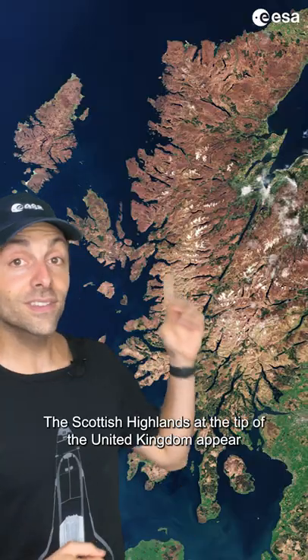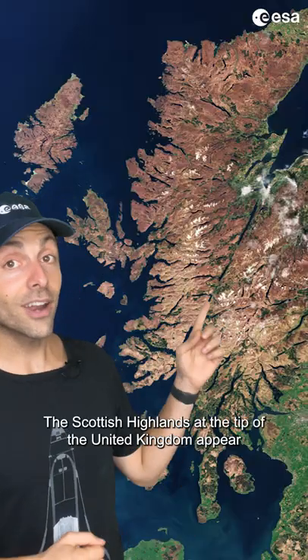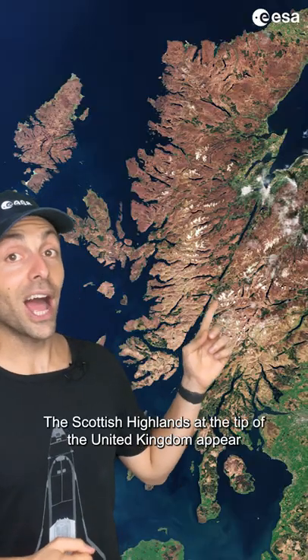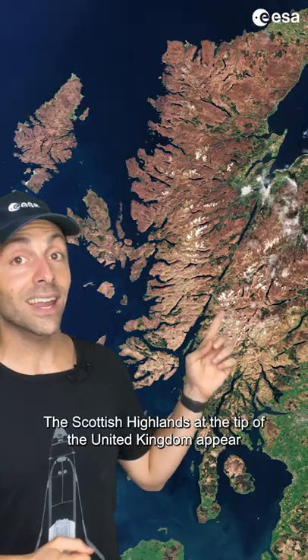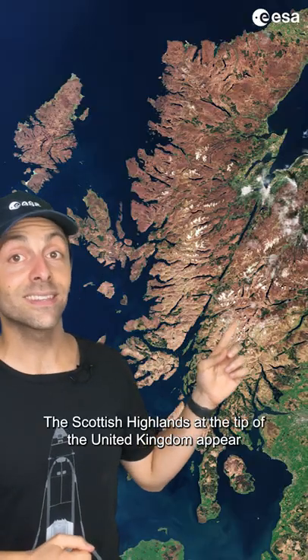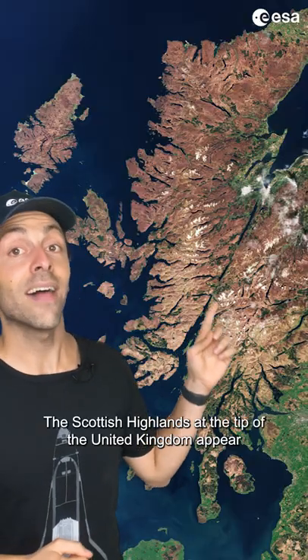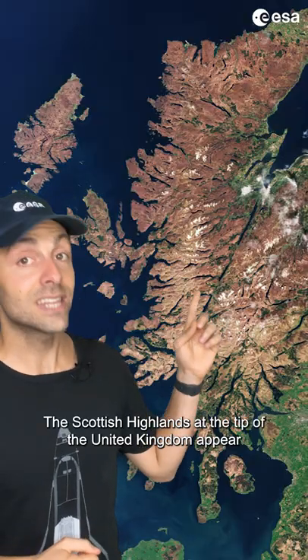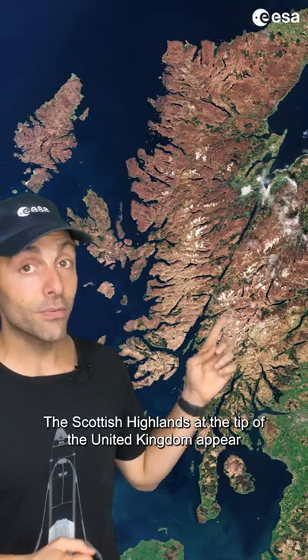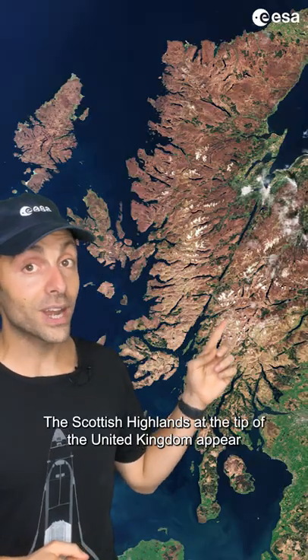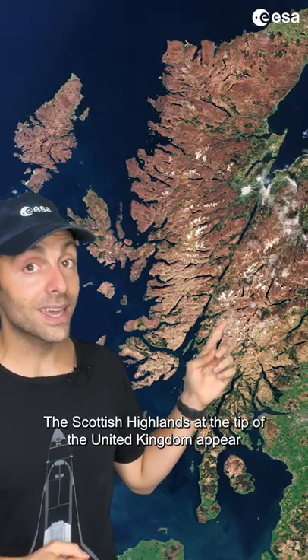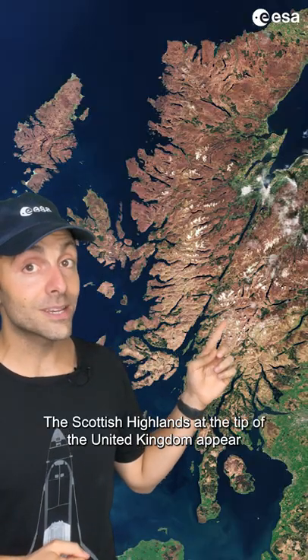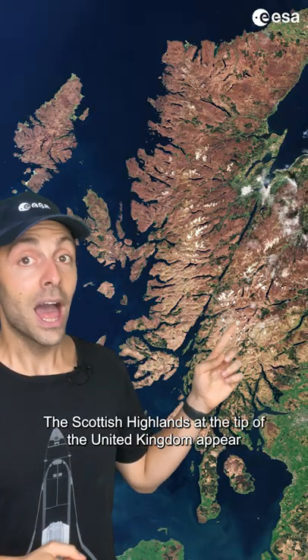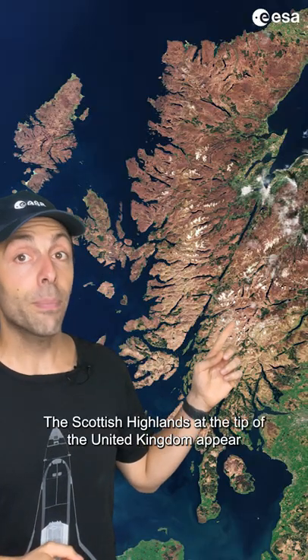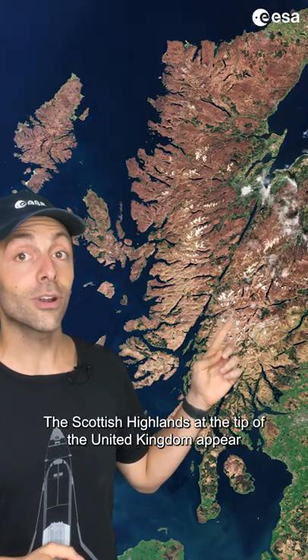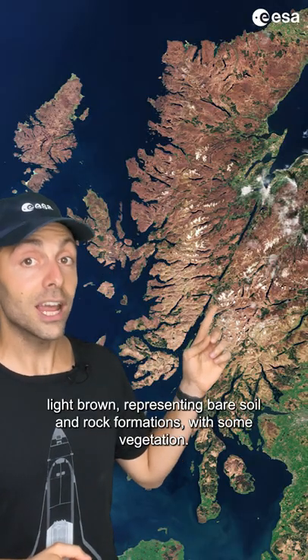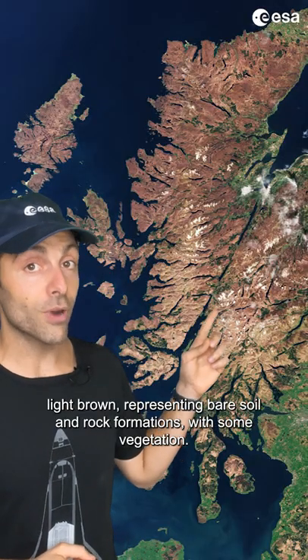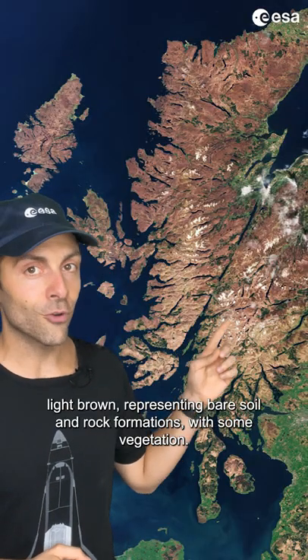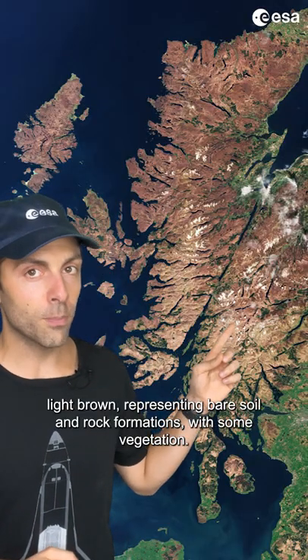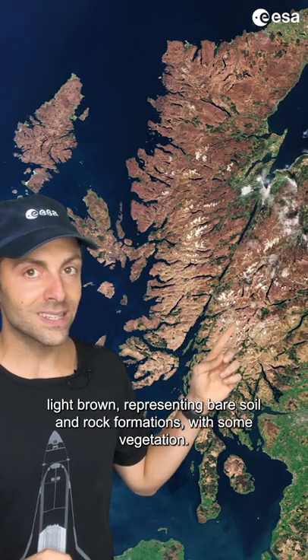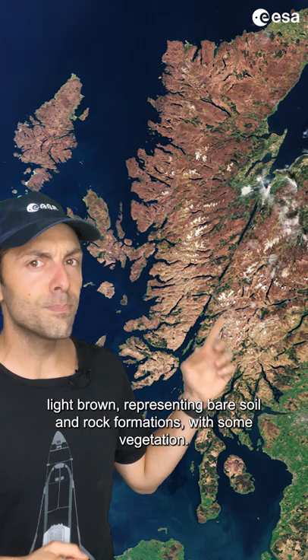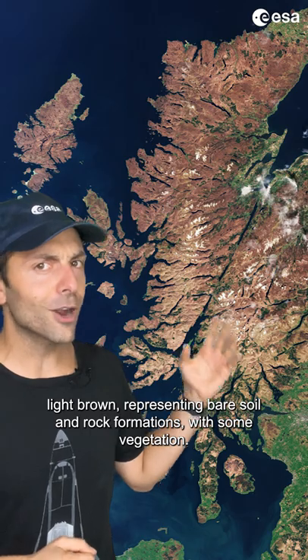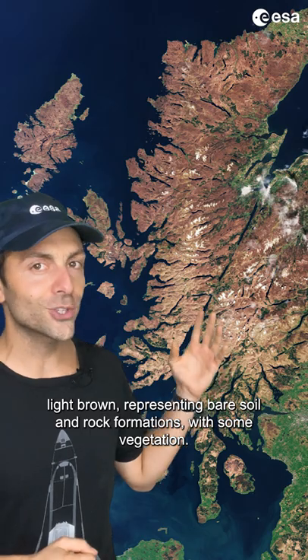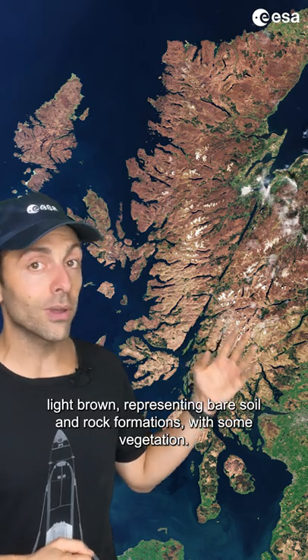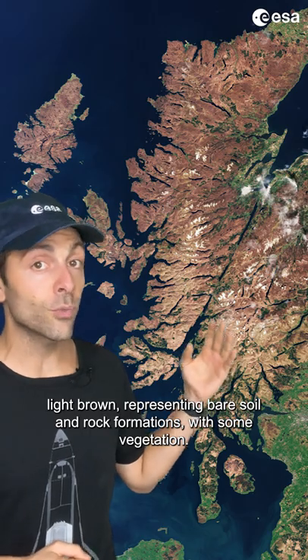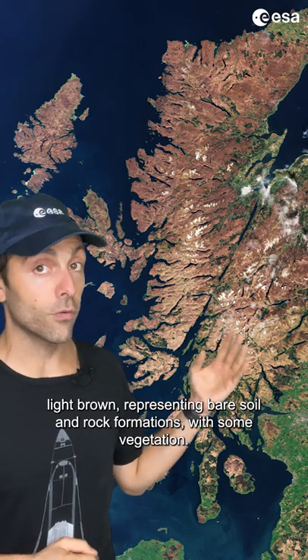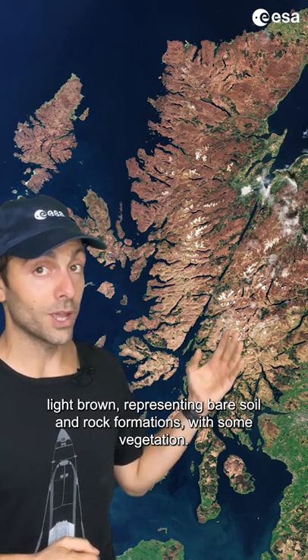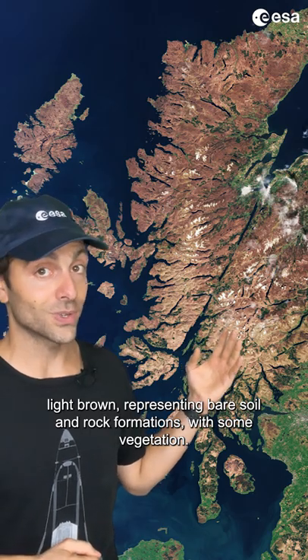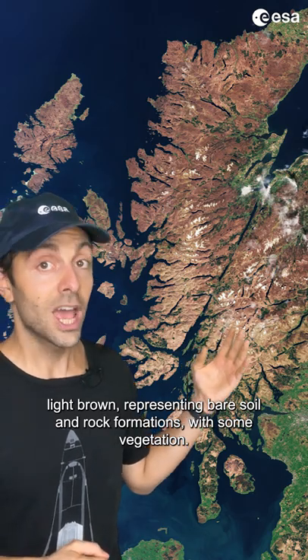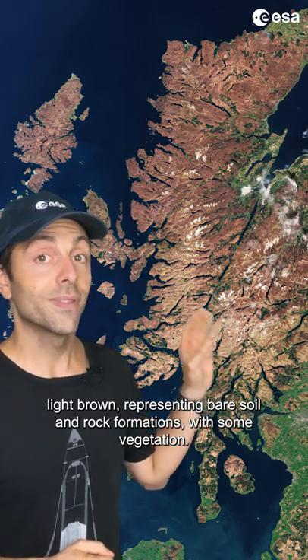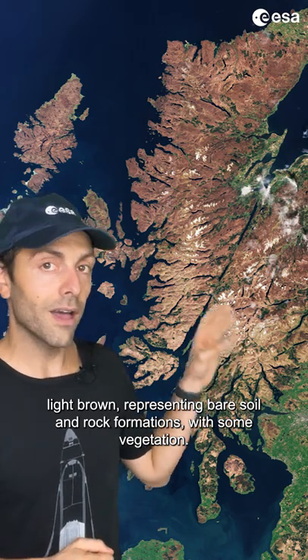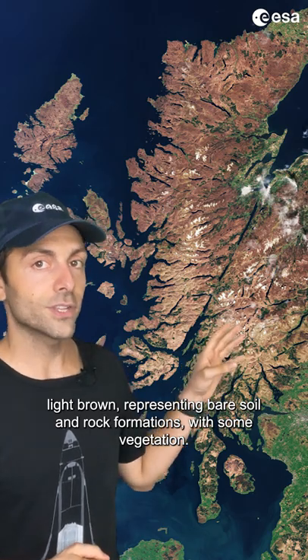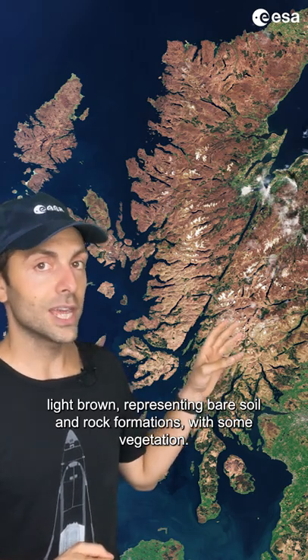The Scottish Highlands, at the tip of the United Kingdom, appear light brown, representing bare soil and rock formations, with some vegetation.